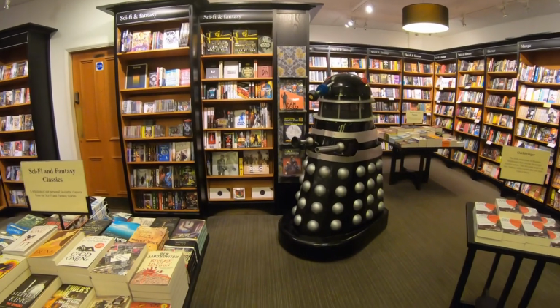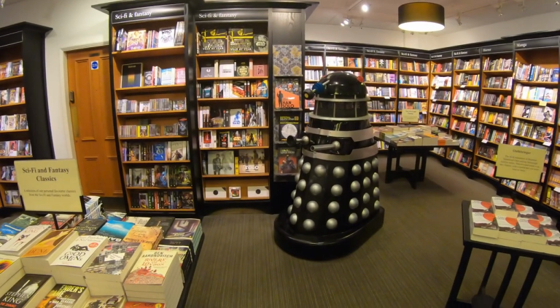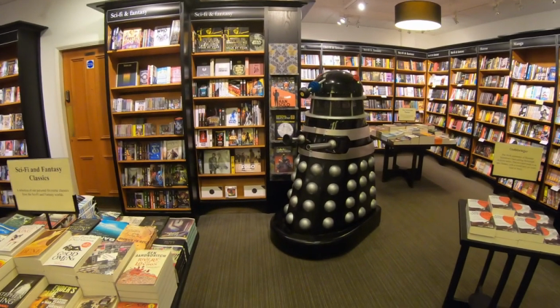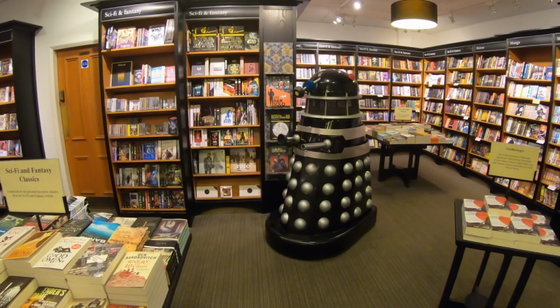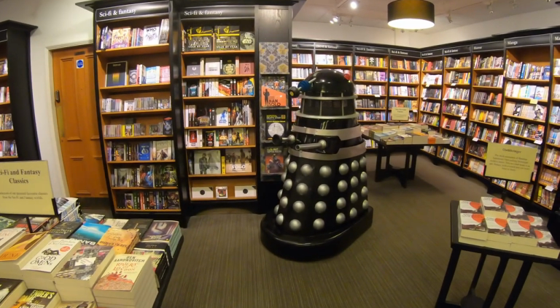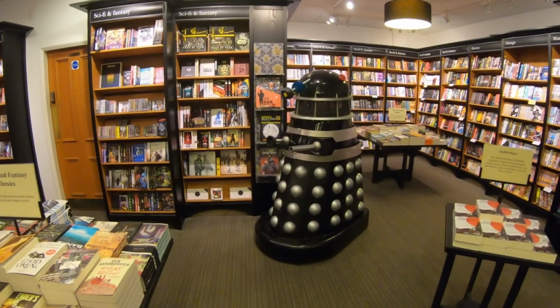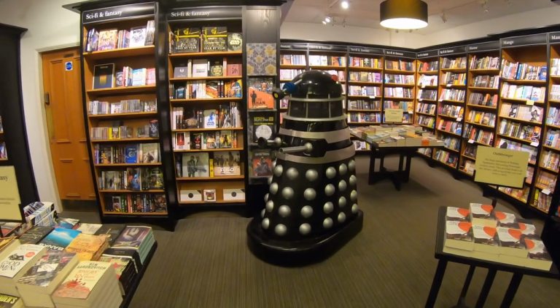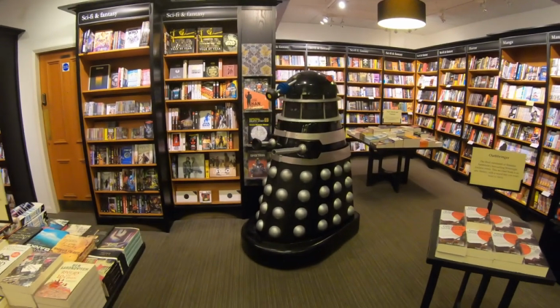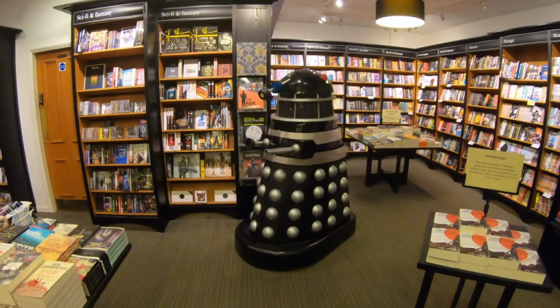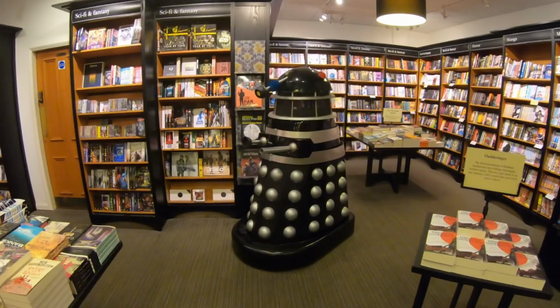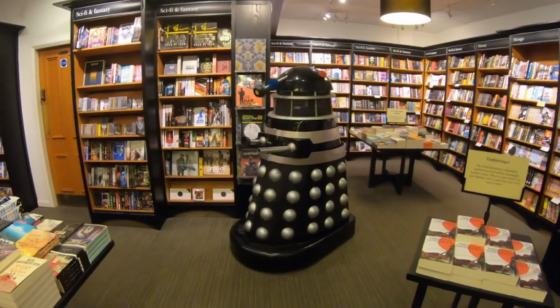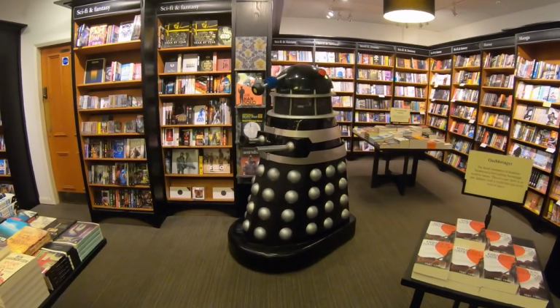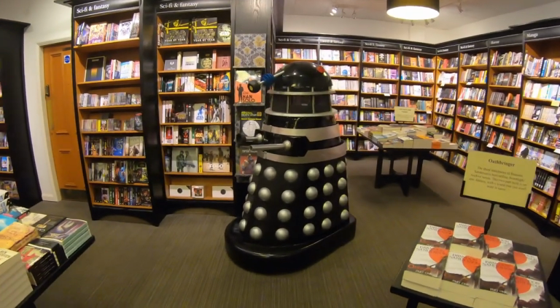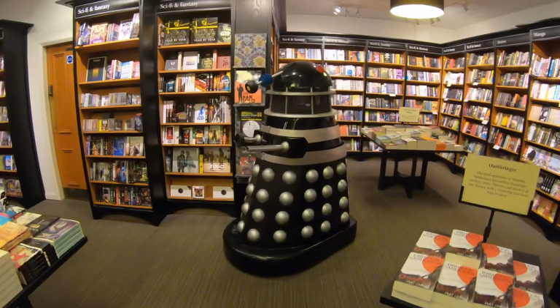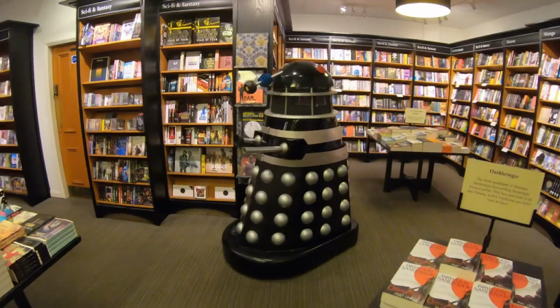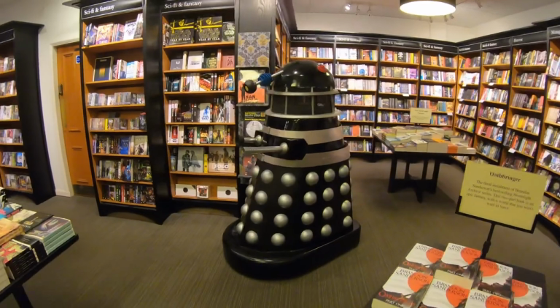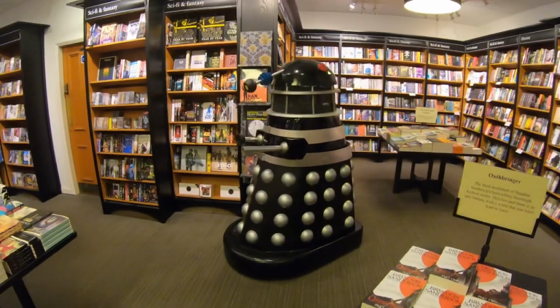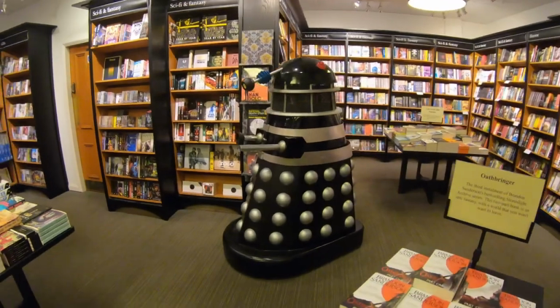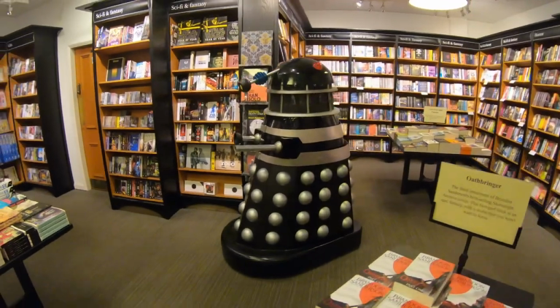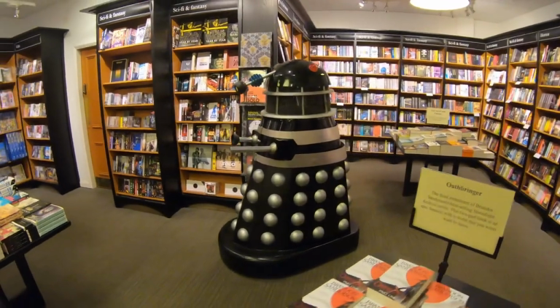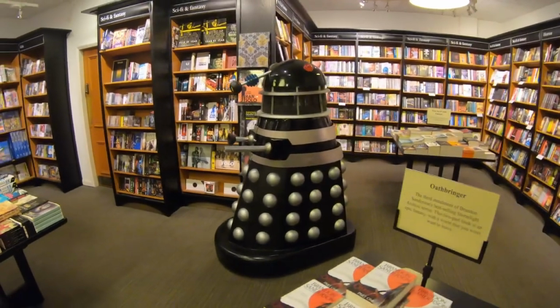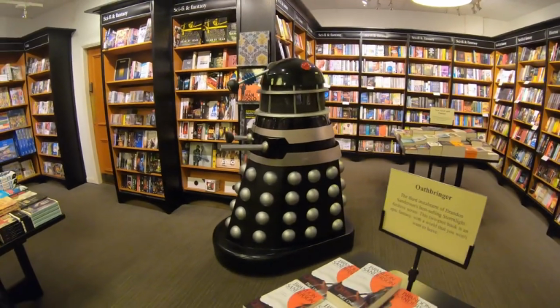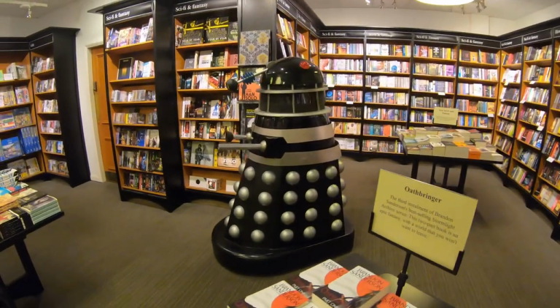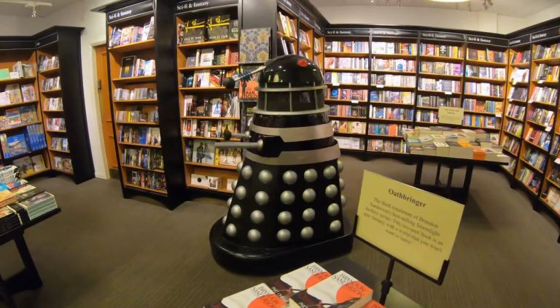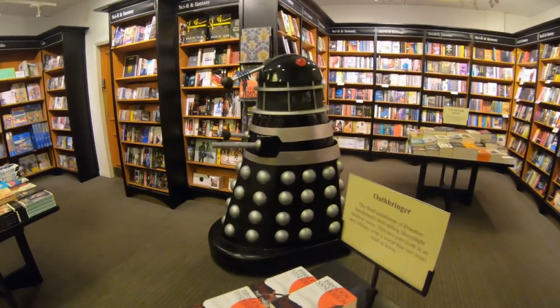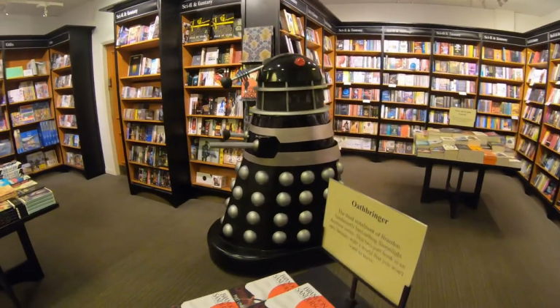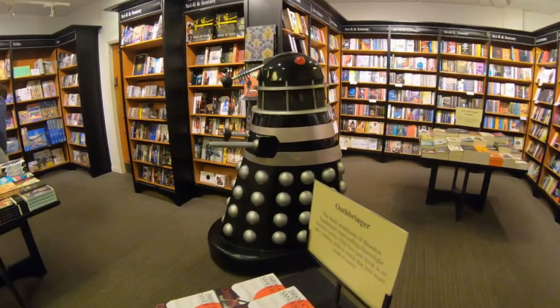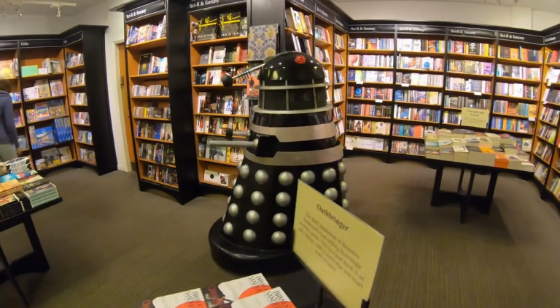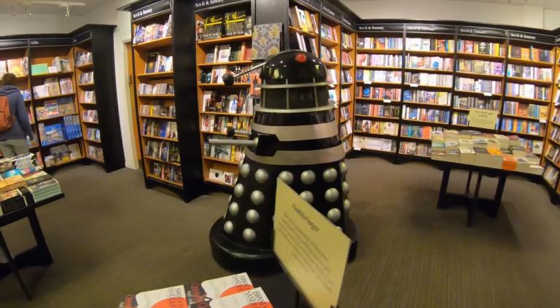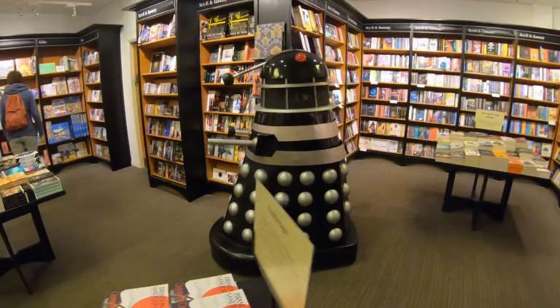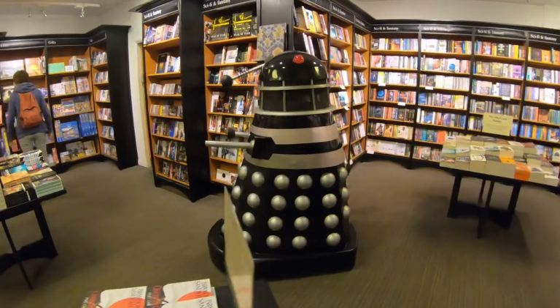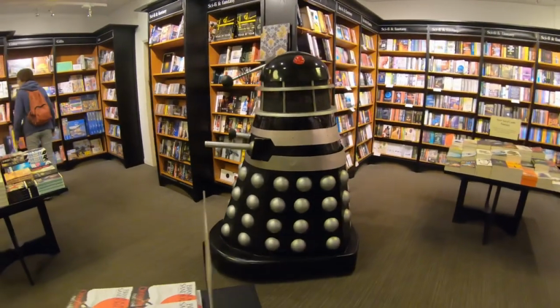Where else could you encounter a Dalek than in the sci-fi and fantasy section?